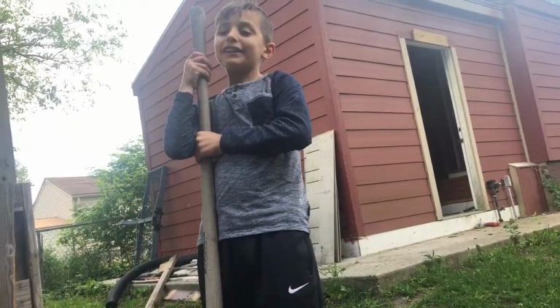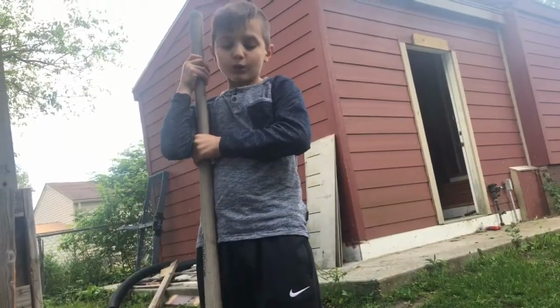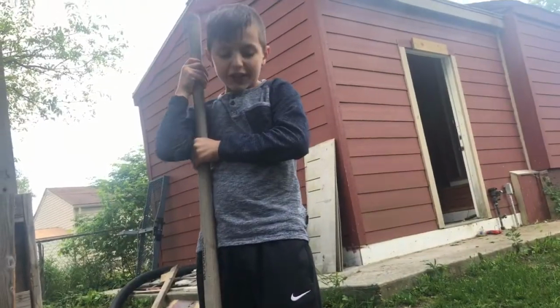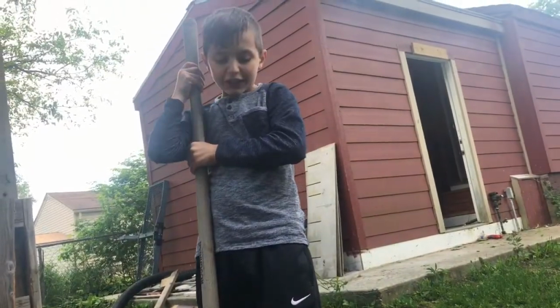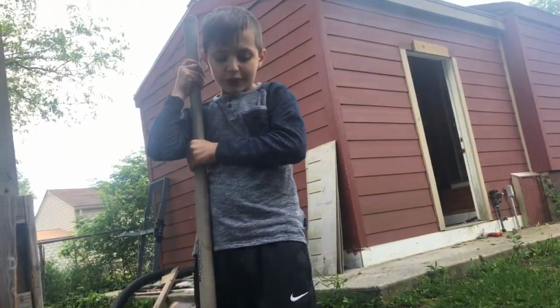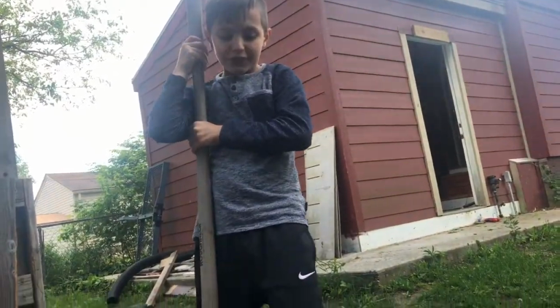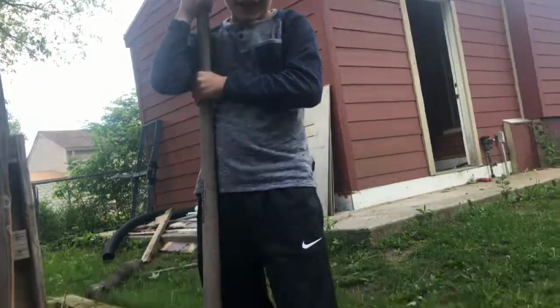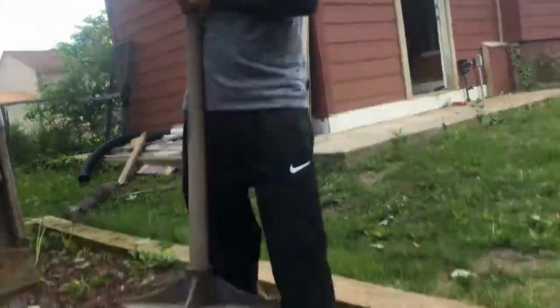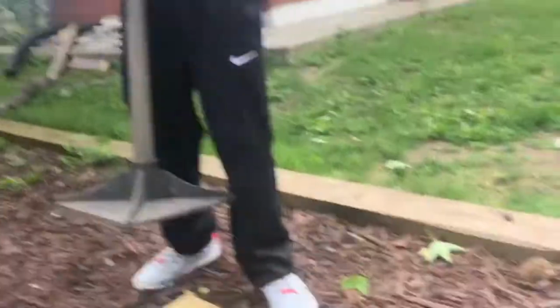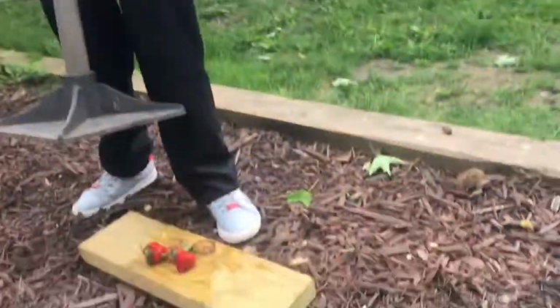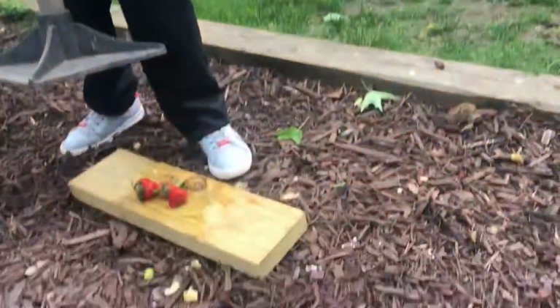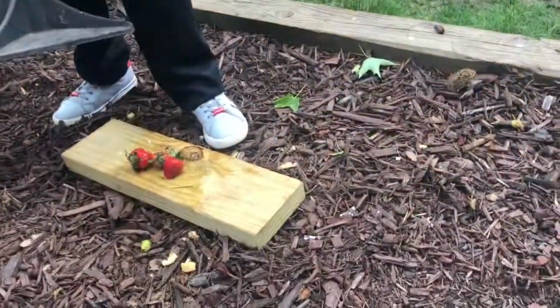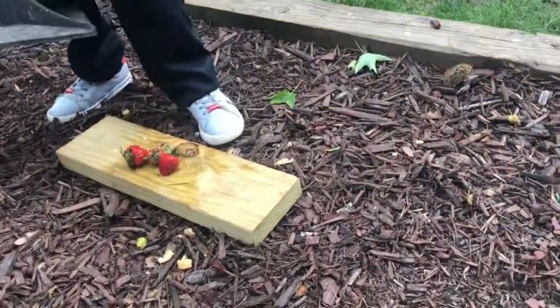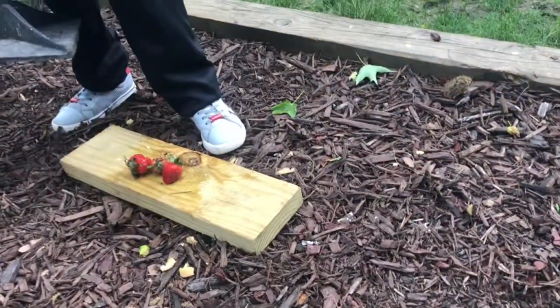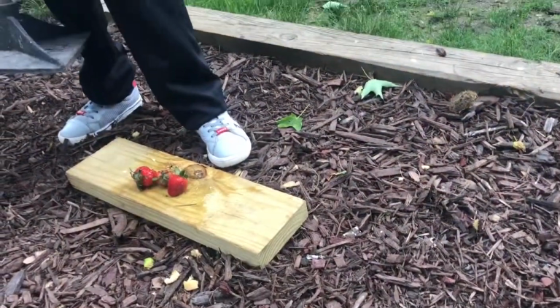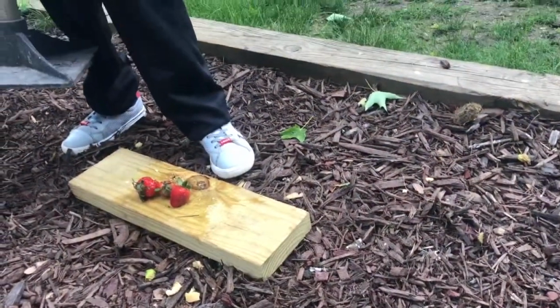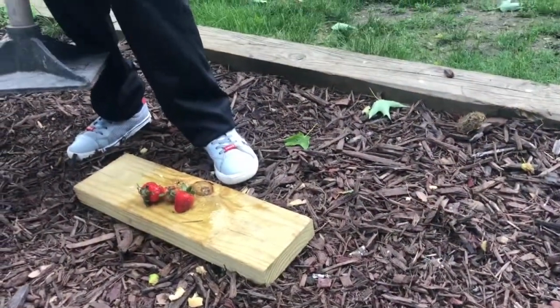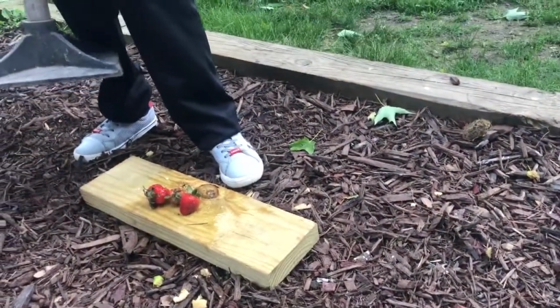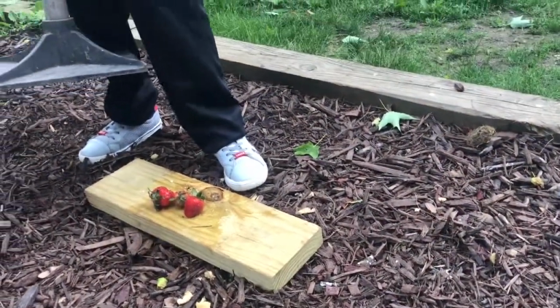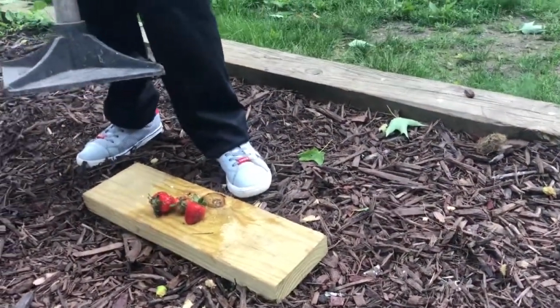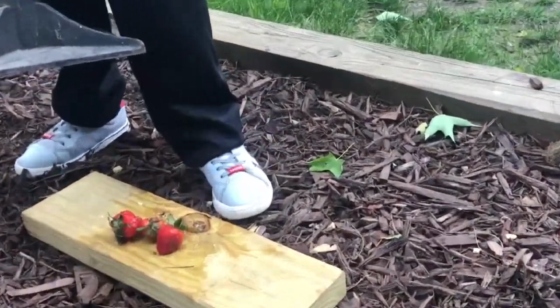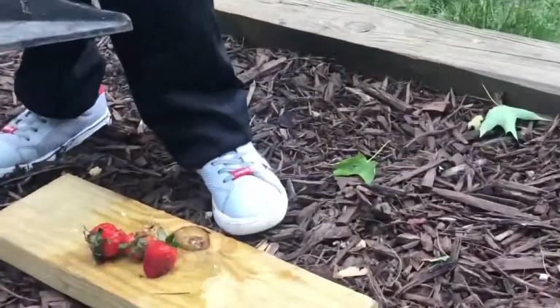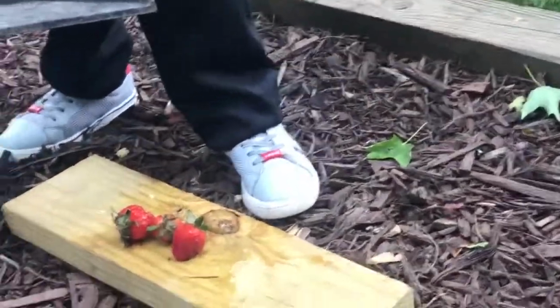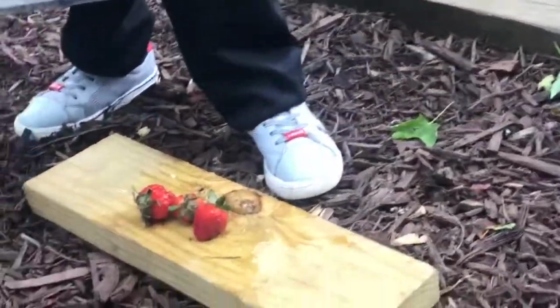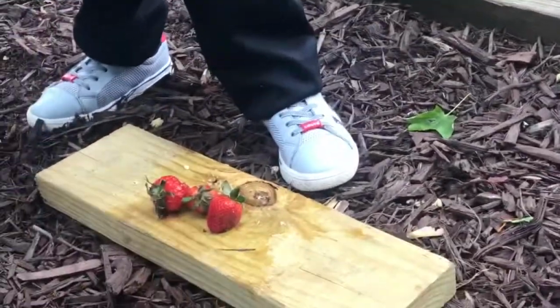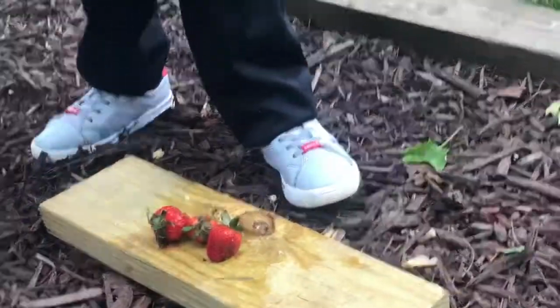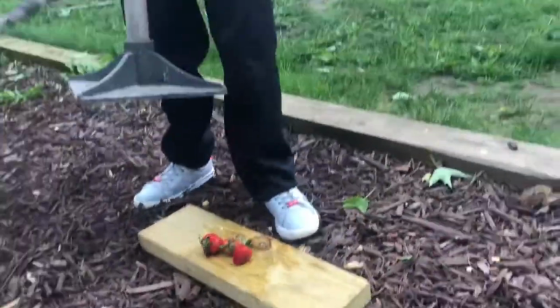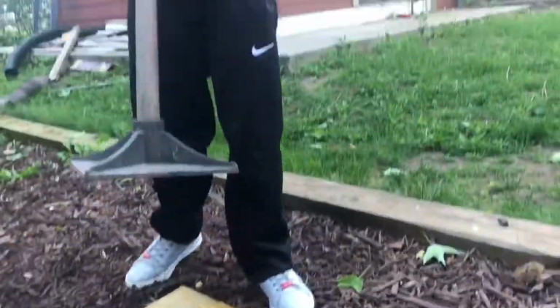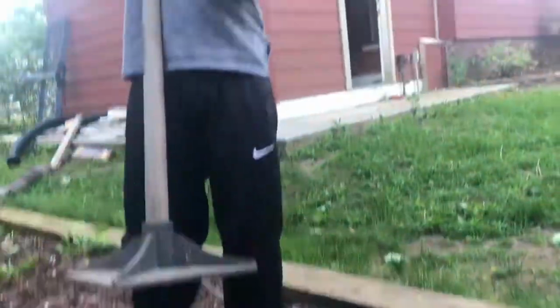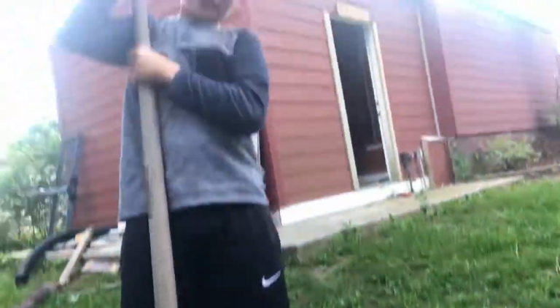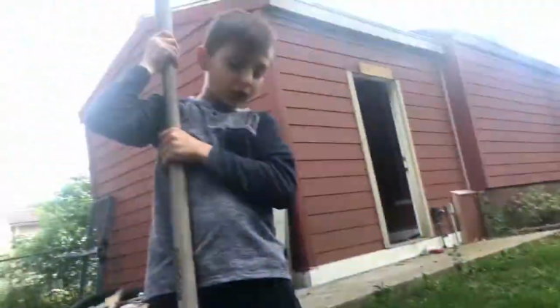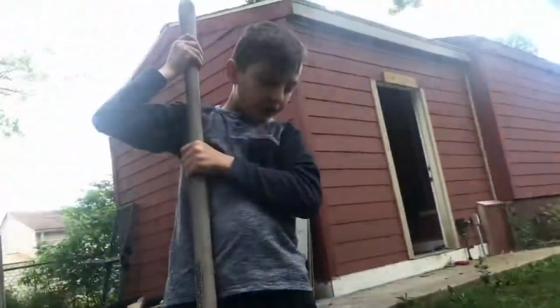Next we're going to do this — squishing these strawberries. Okay, let's do it.